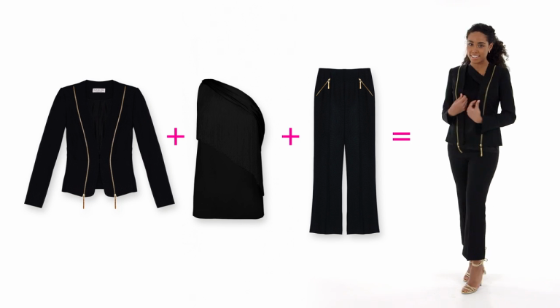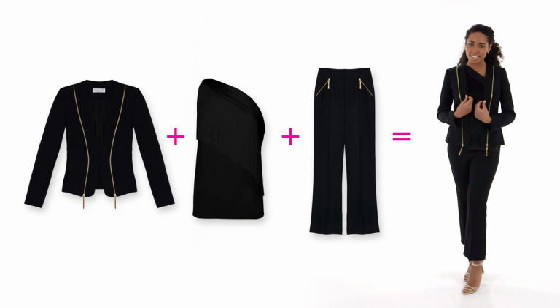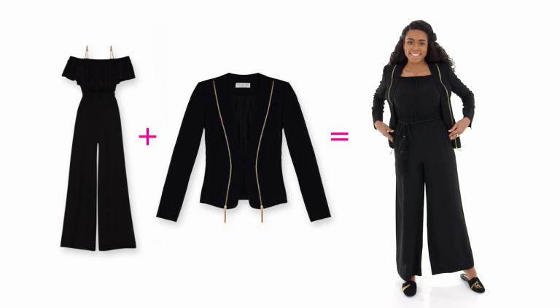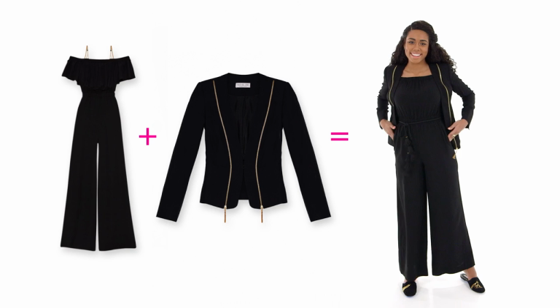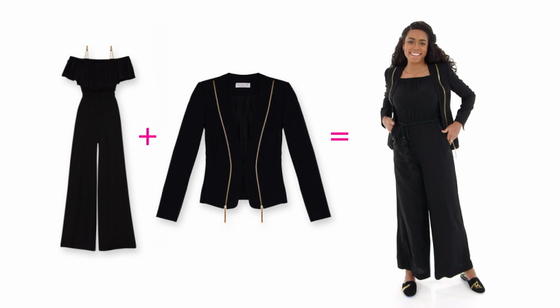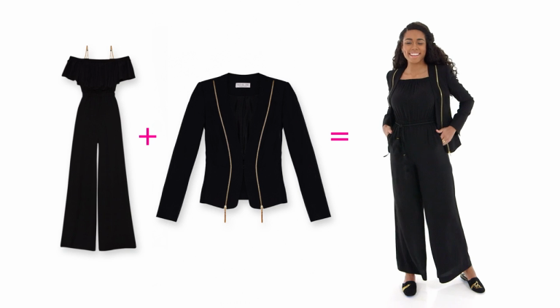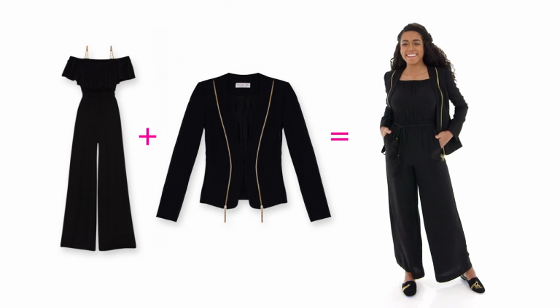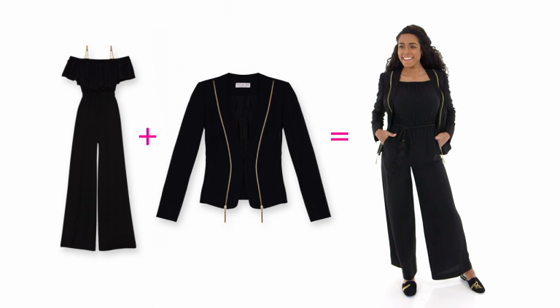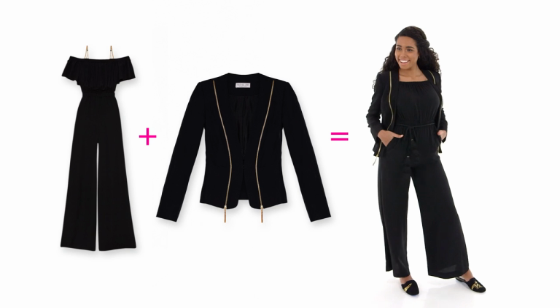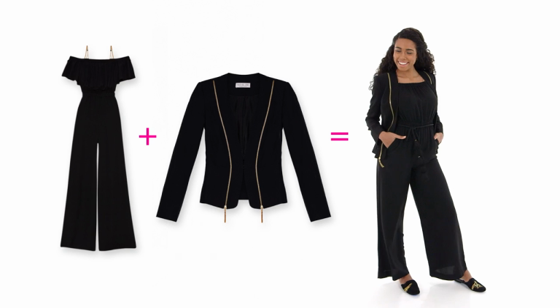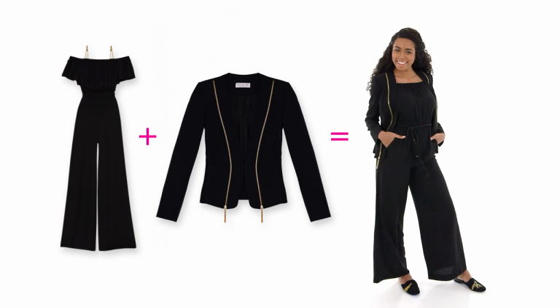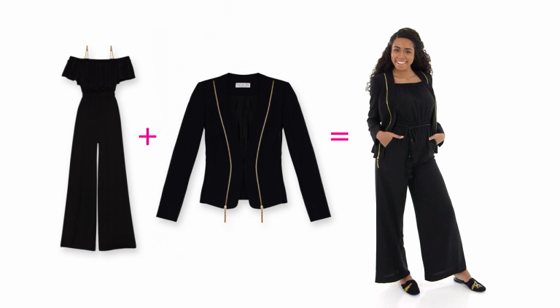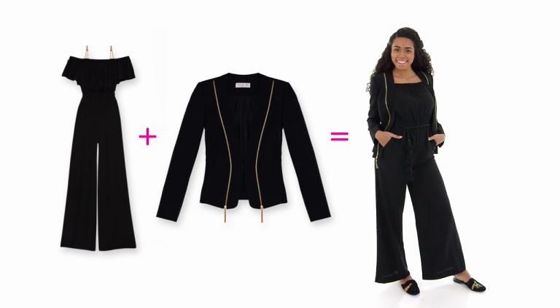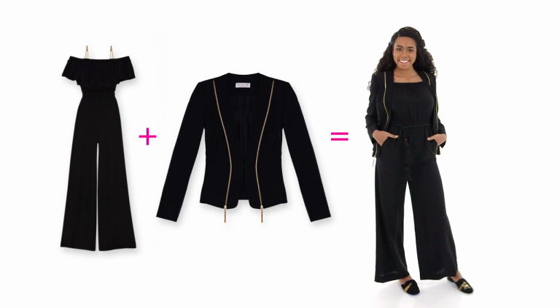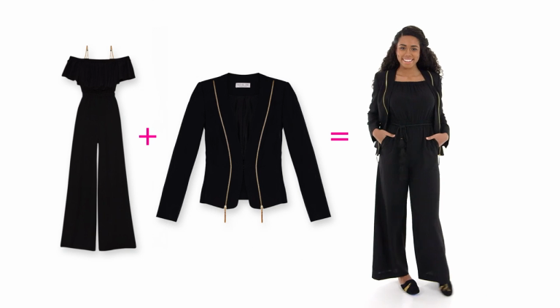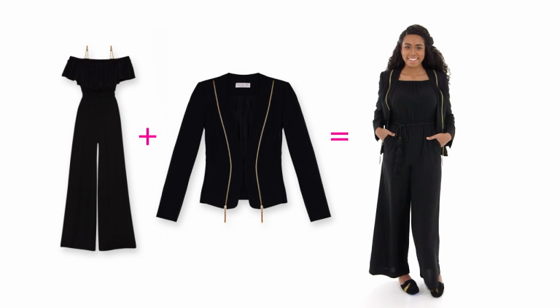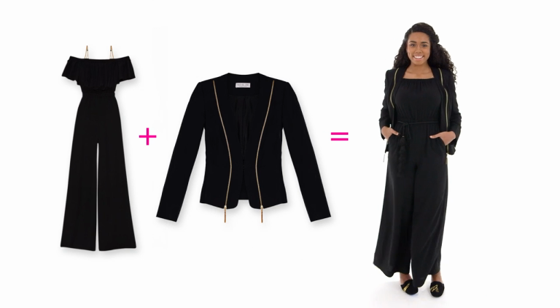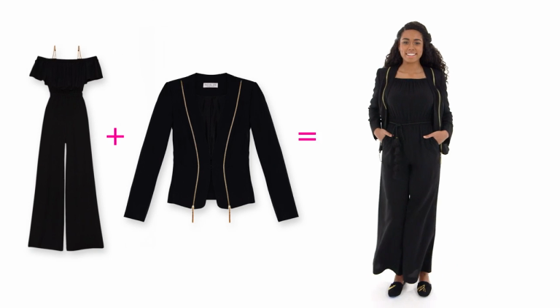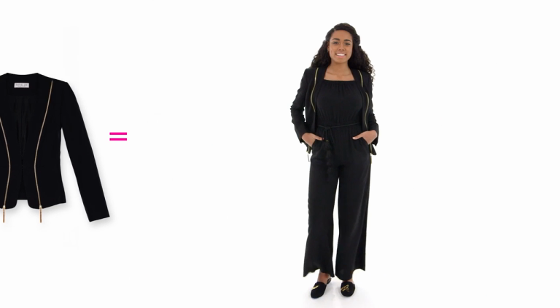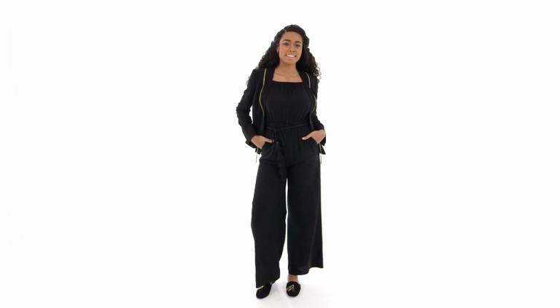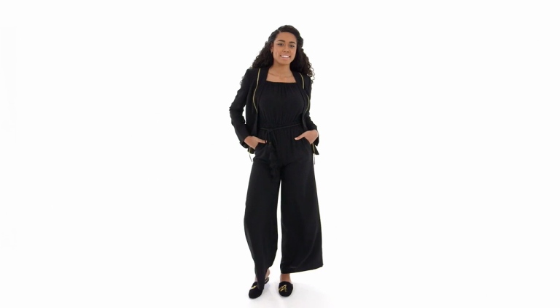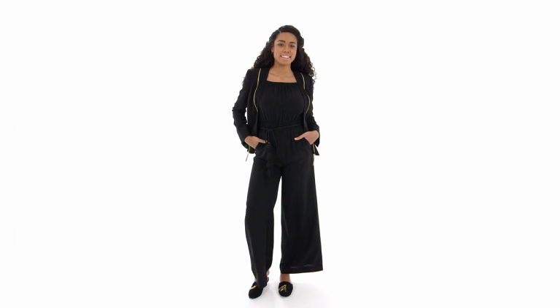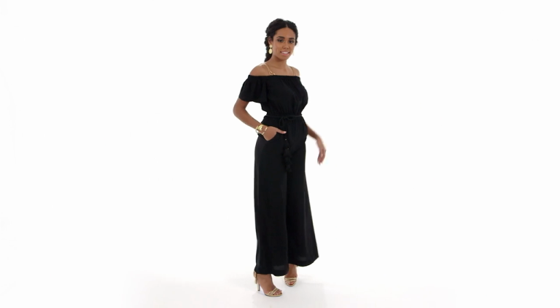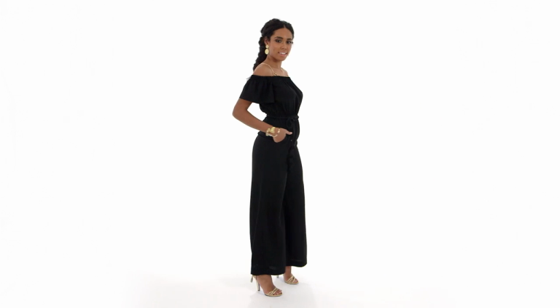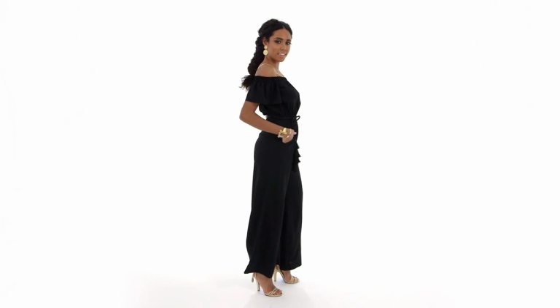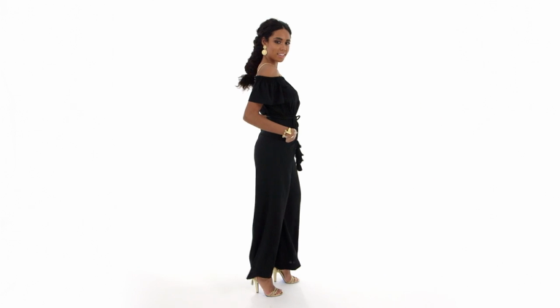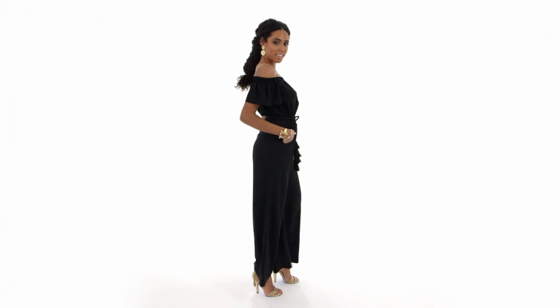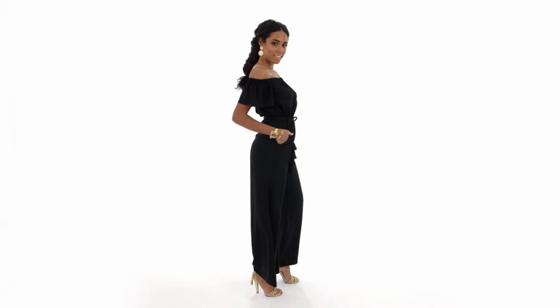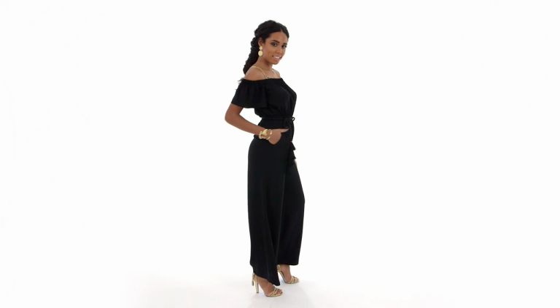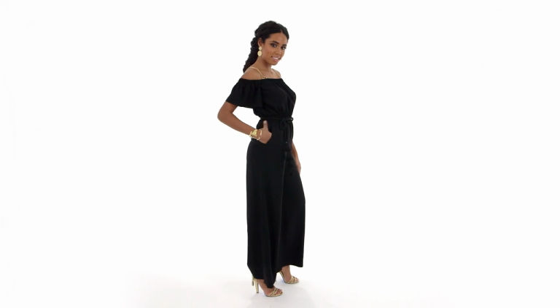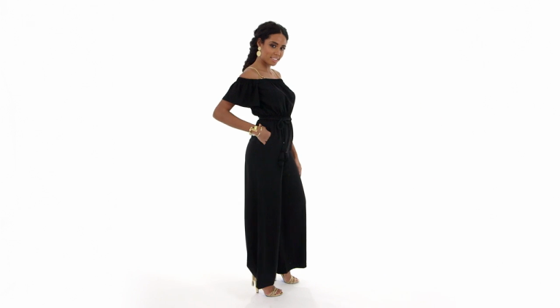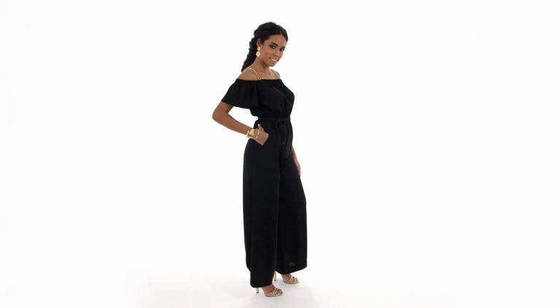Jumpsuit with jacket for work — and then after work, when you go to a party or dinner, just take off the jacket.